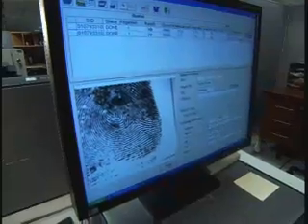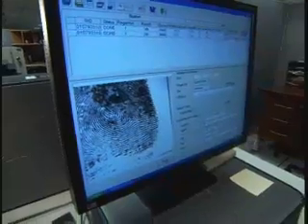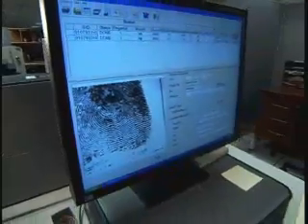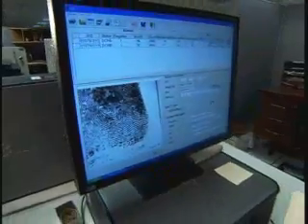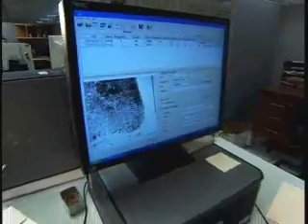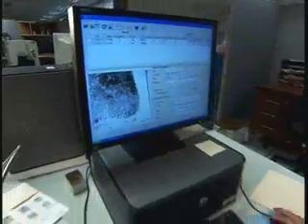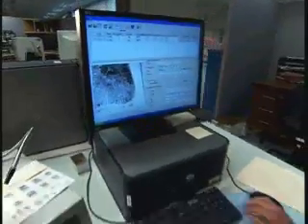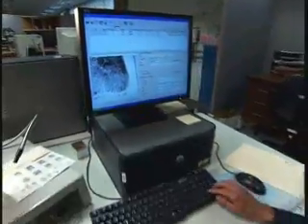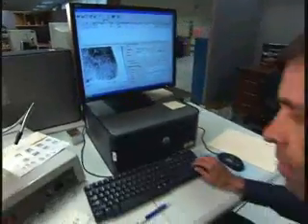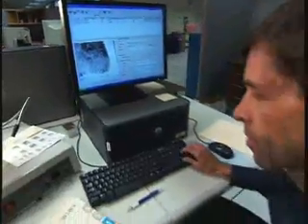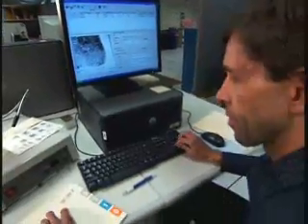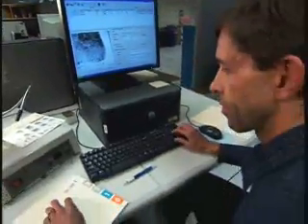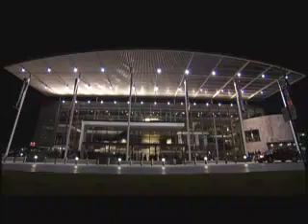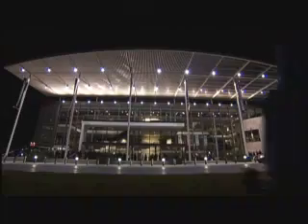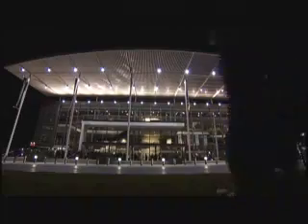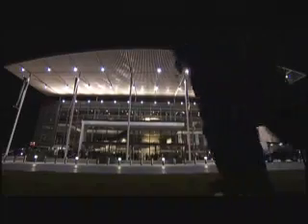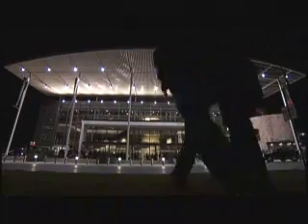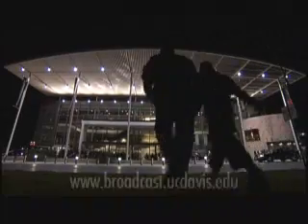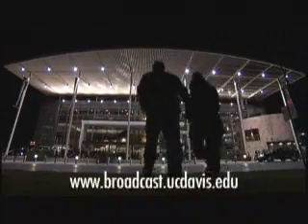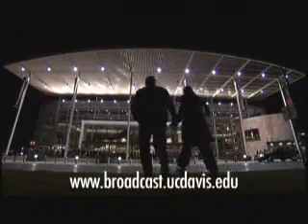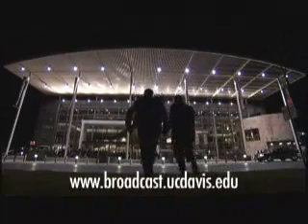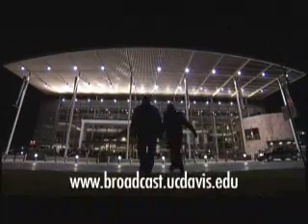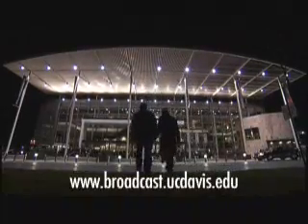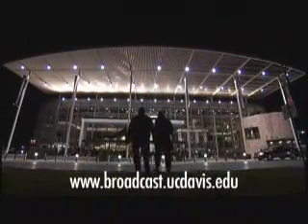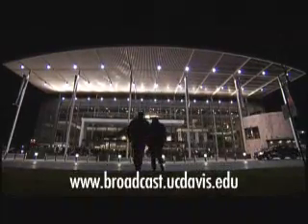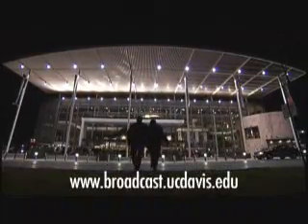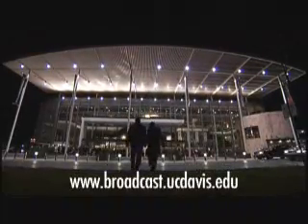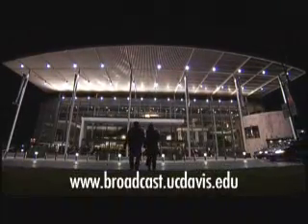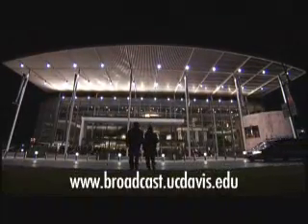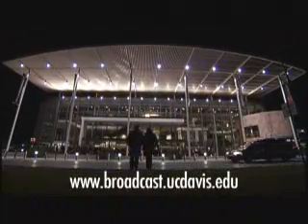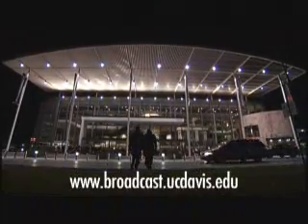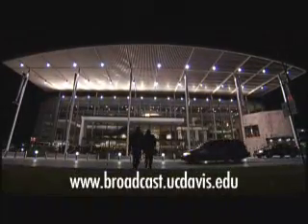Reporting from Sacramento, I'm Paul Fotenour. For more information, please log on to broadcast.ucdavis.edu.